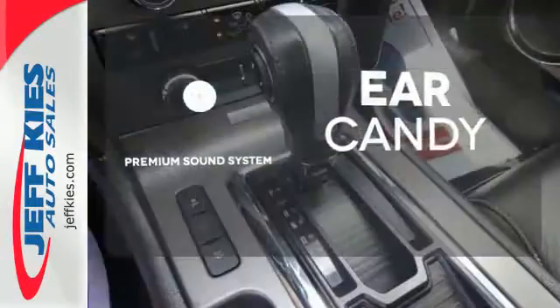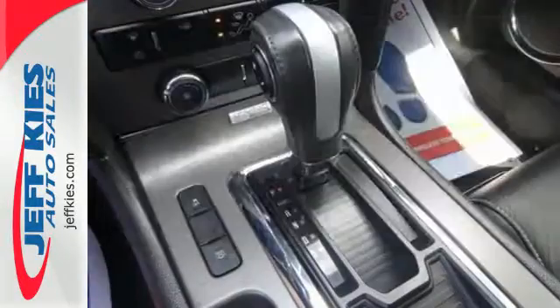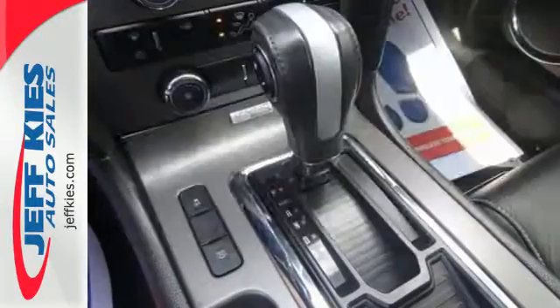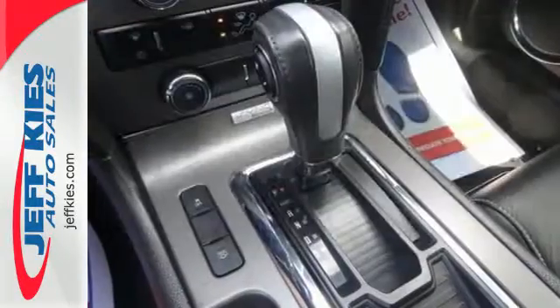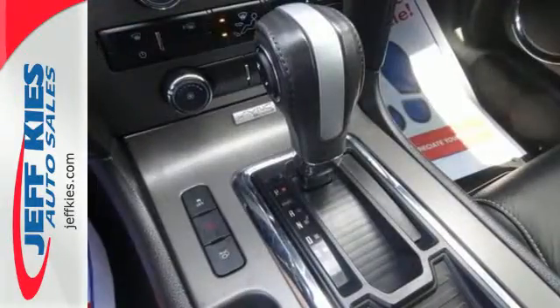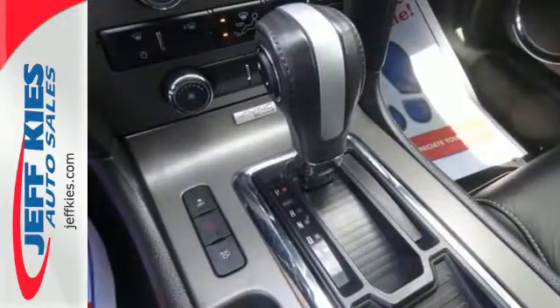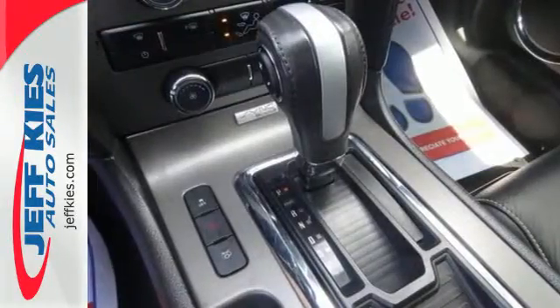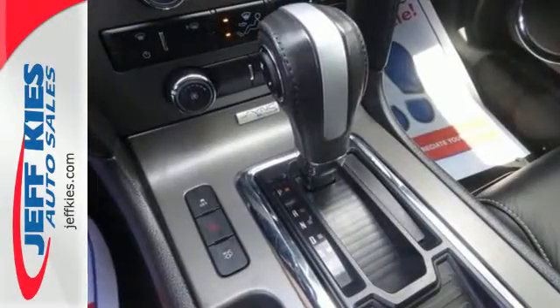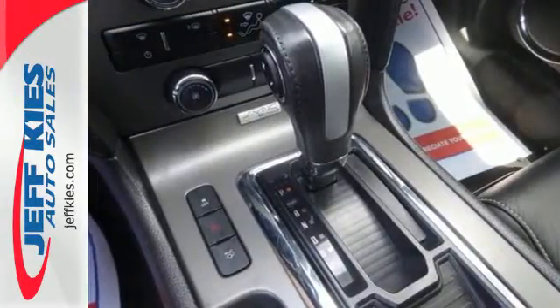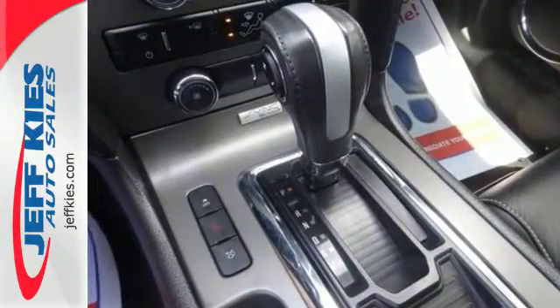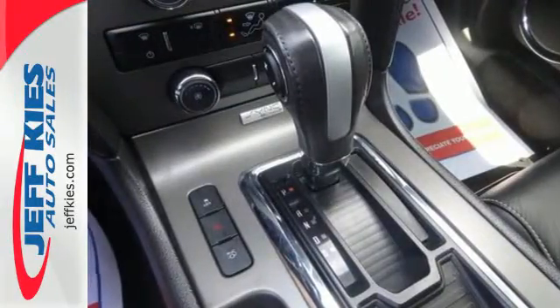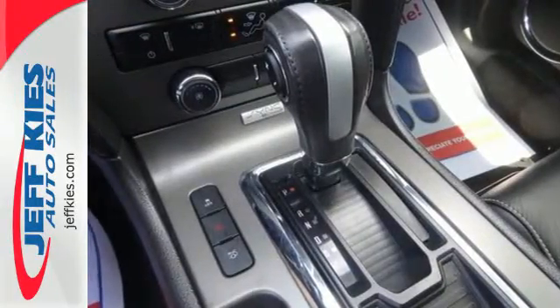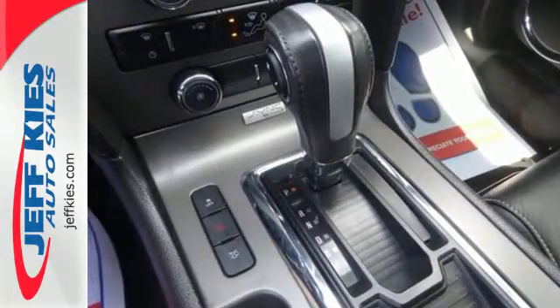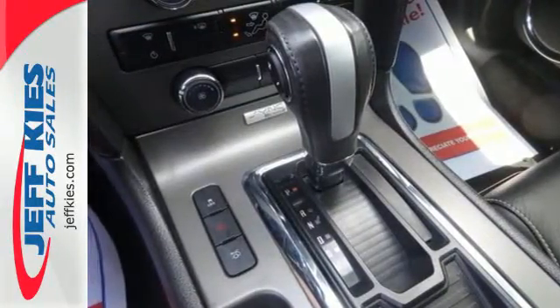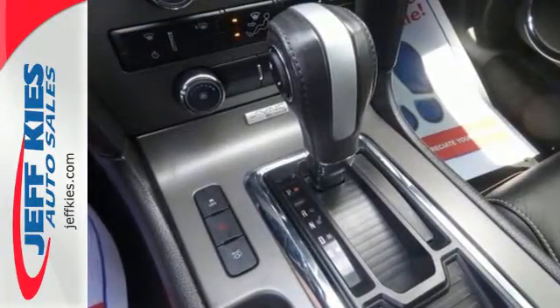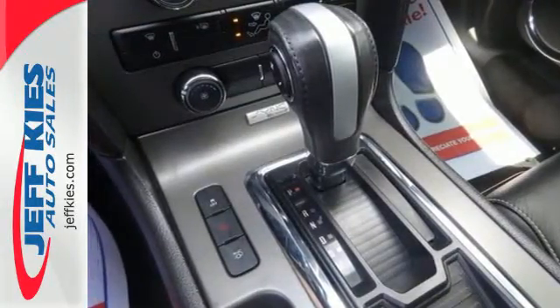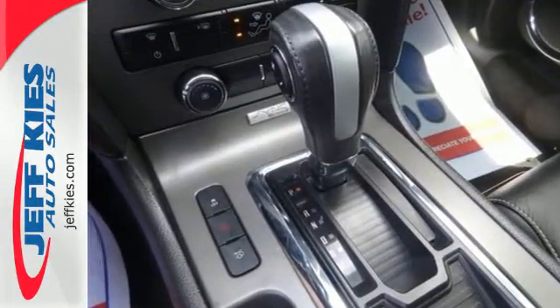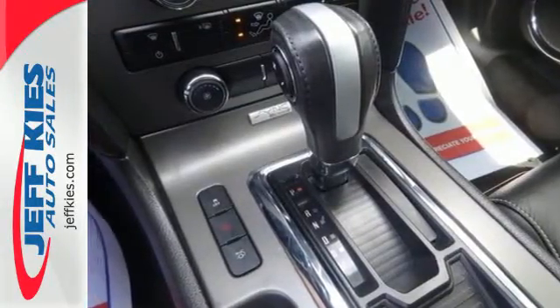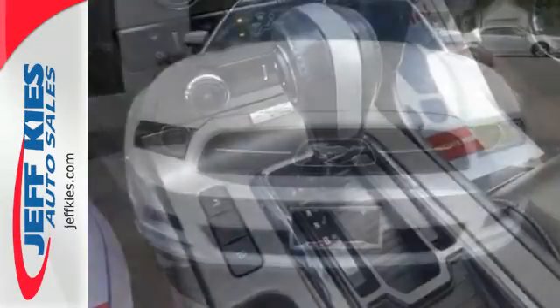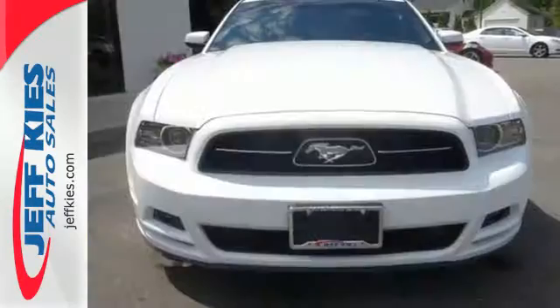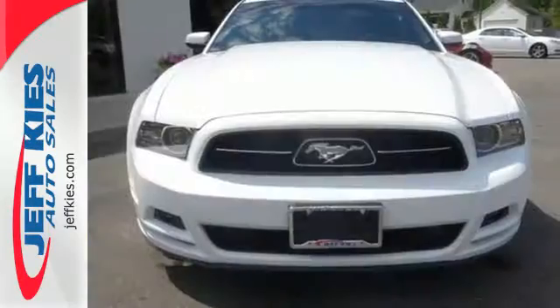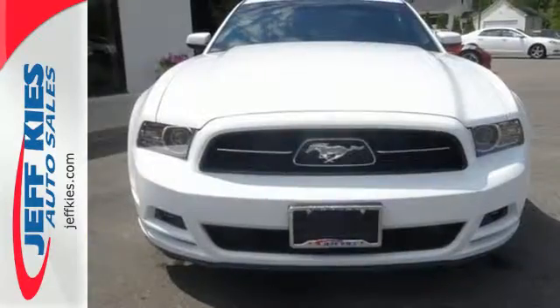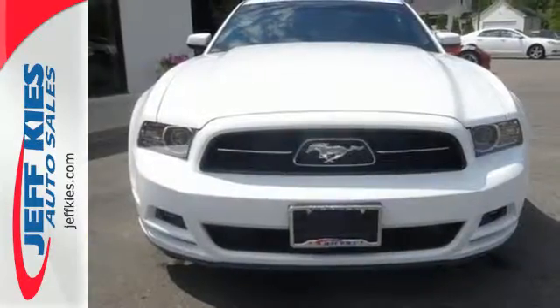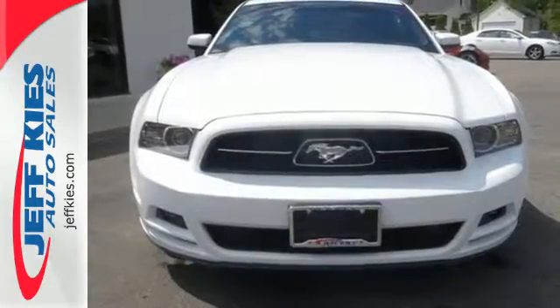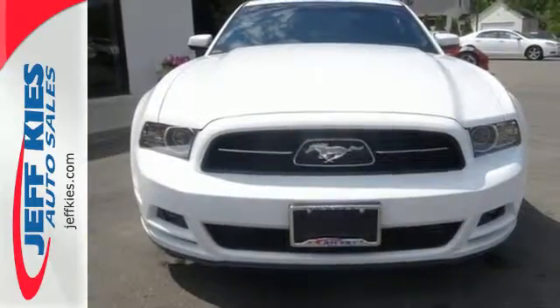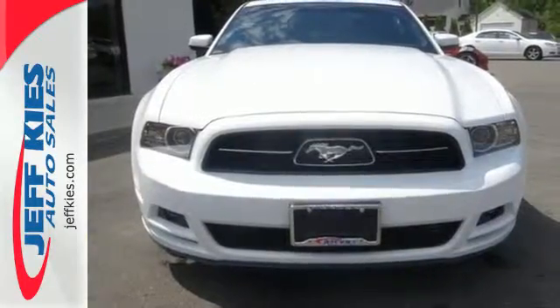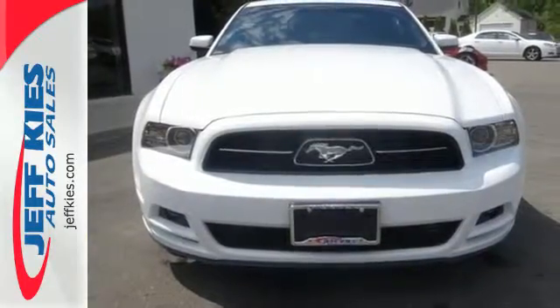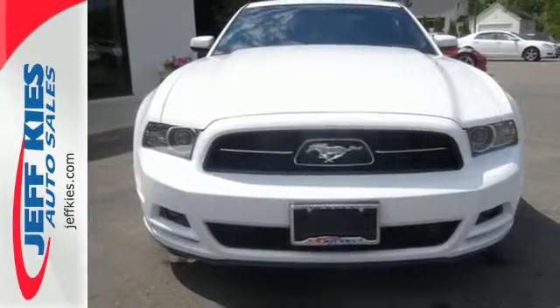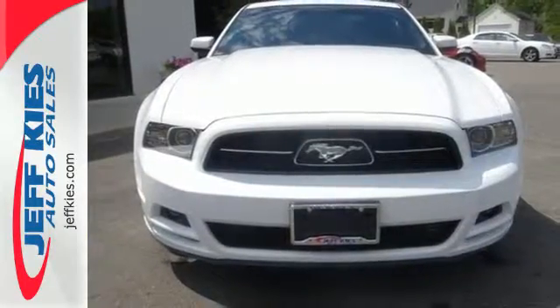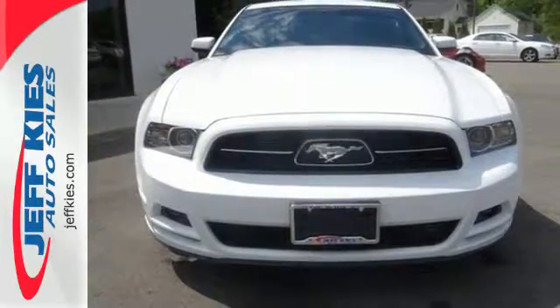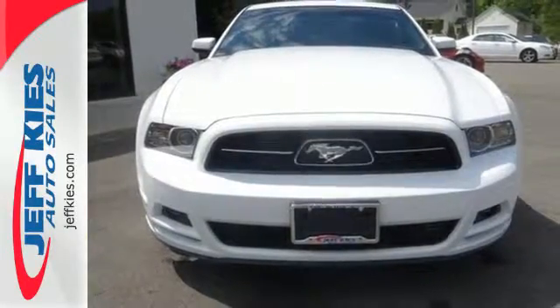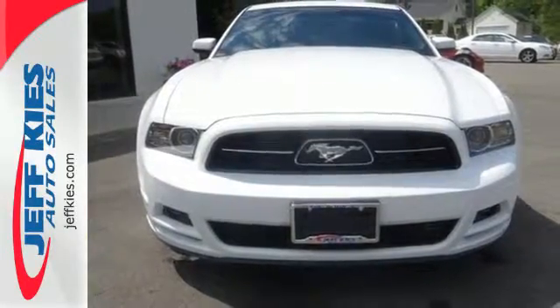For nearly 50 years it's been America's pony car and it could be yours too. Check it out today.